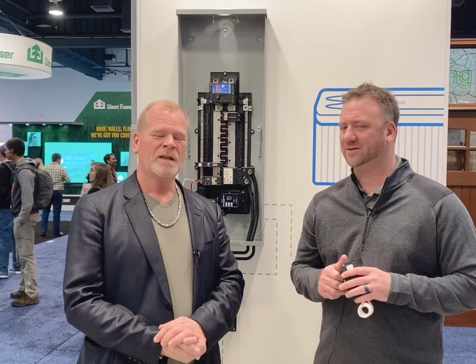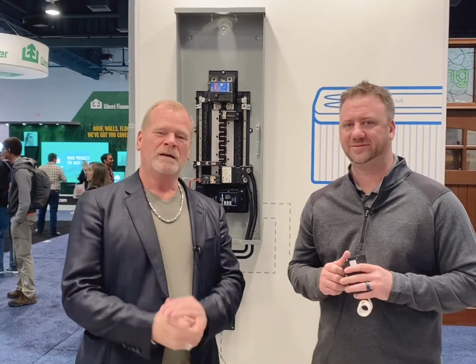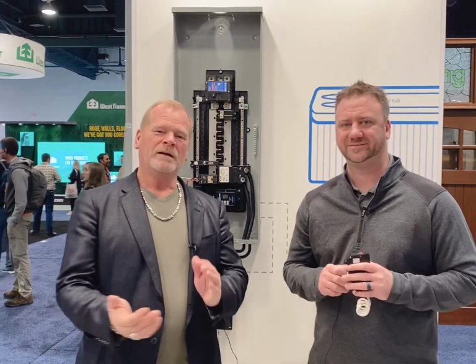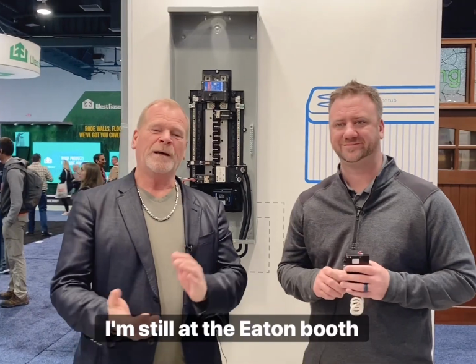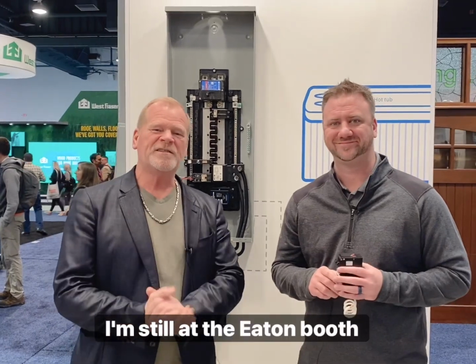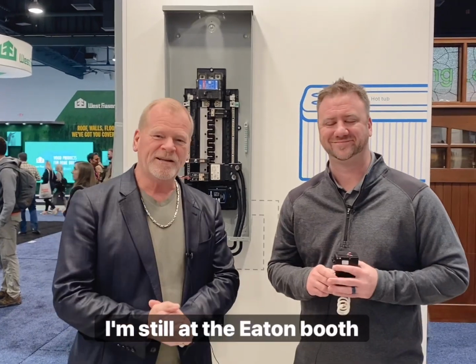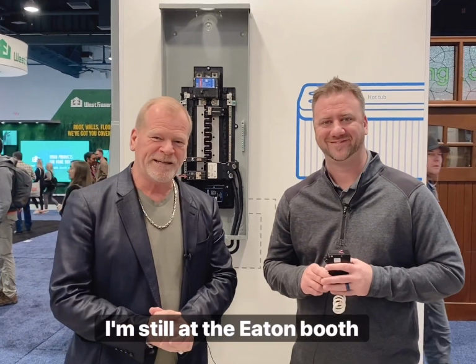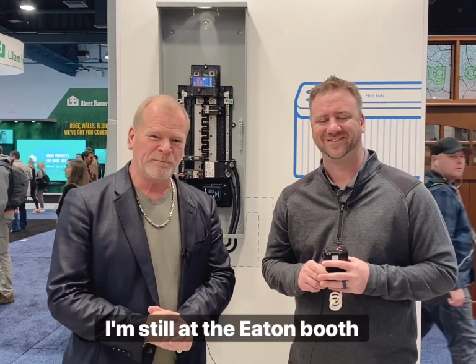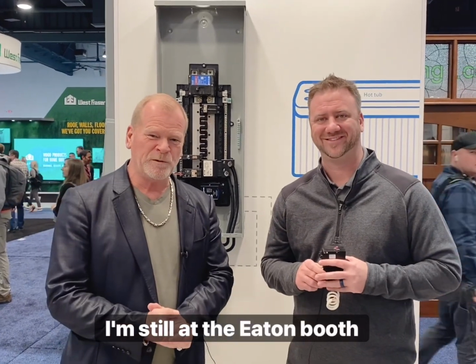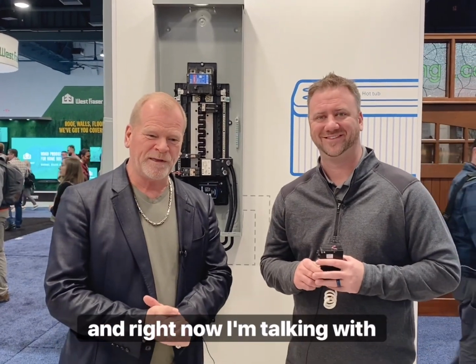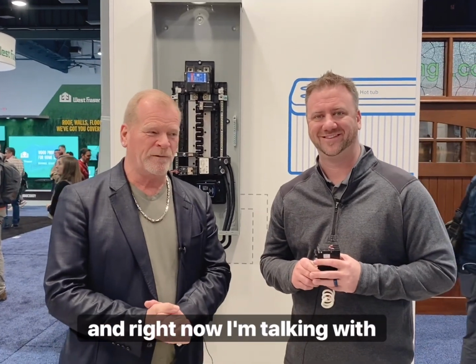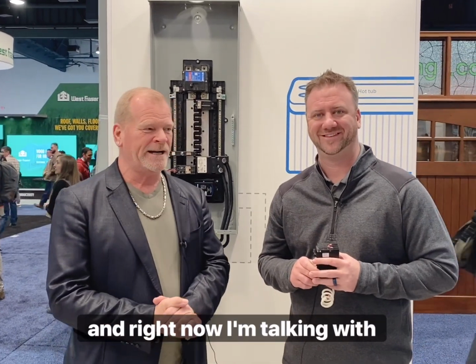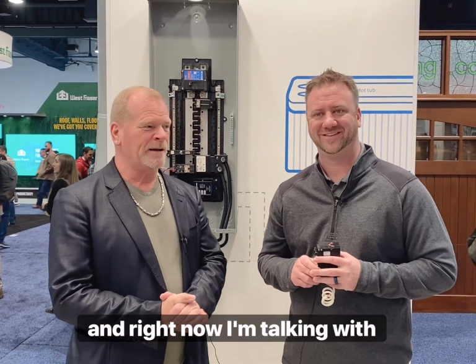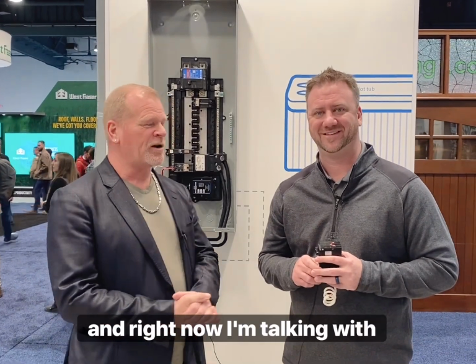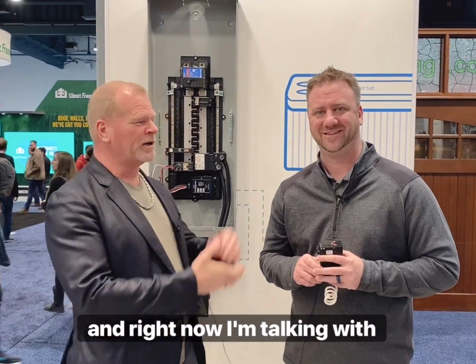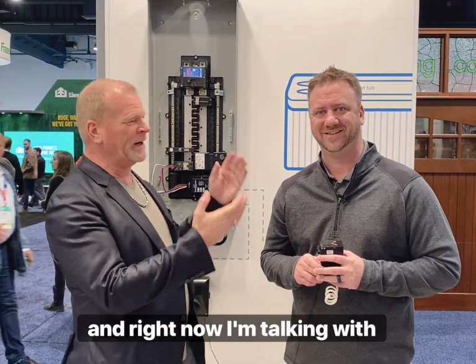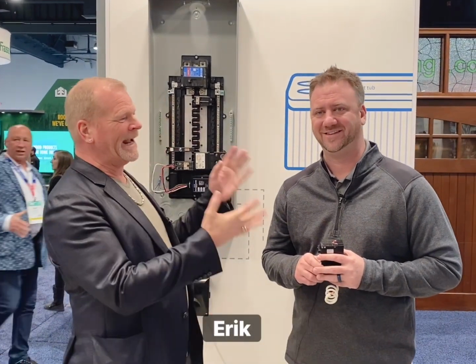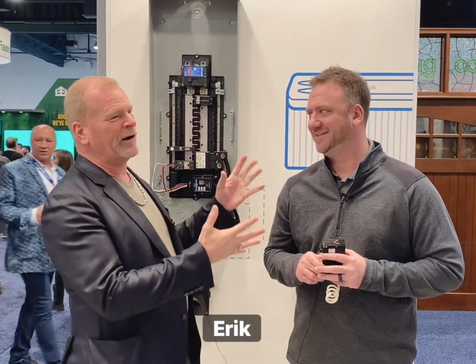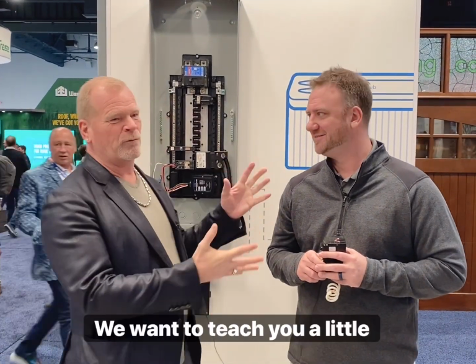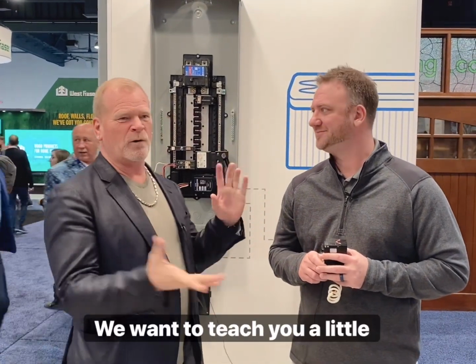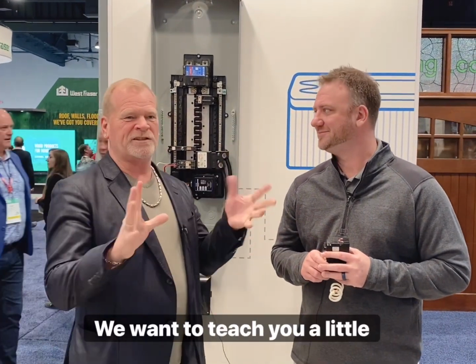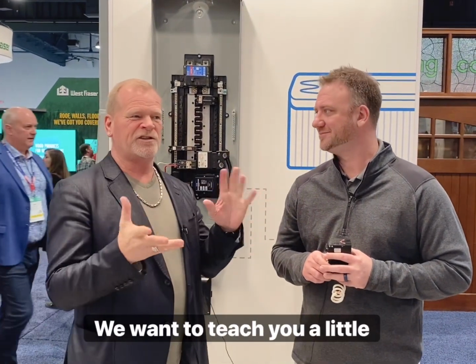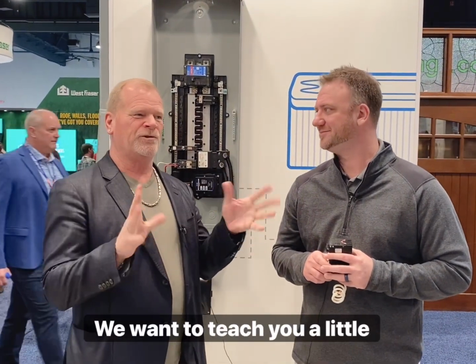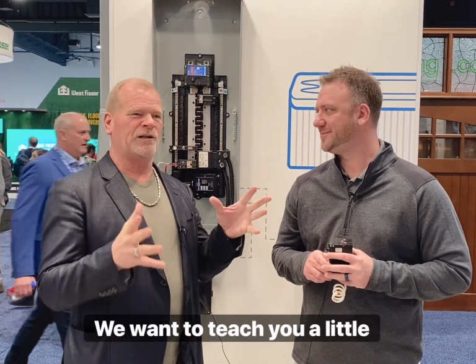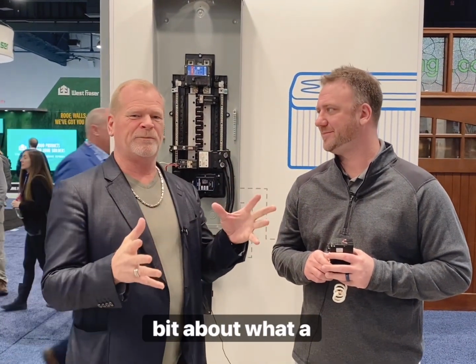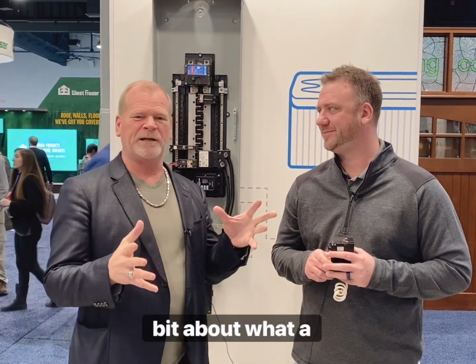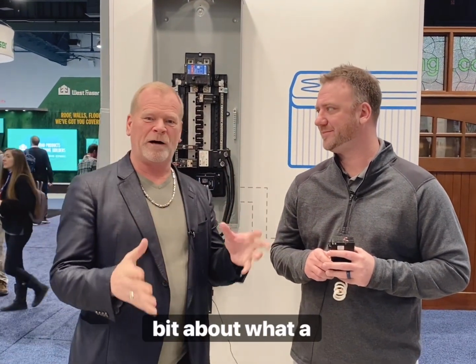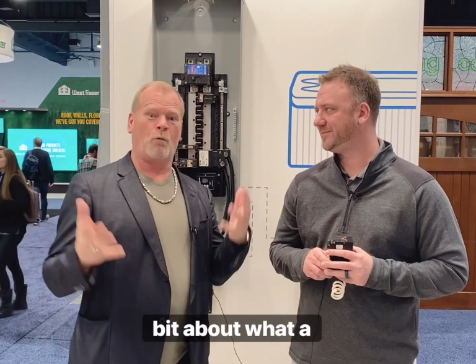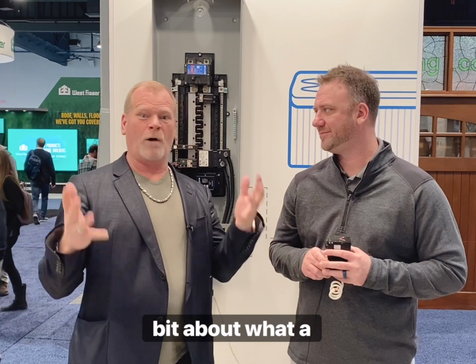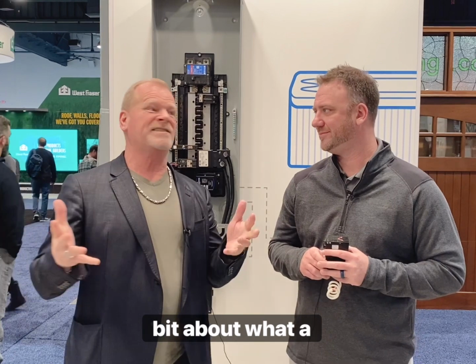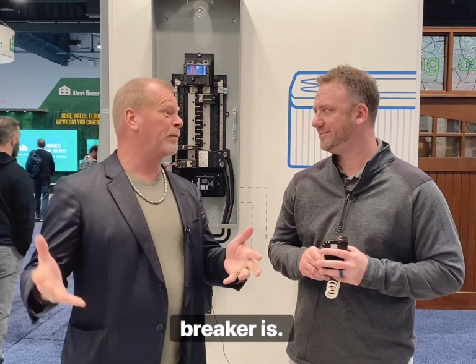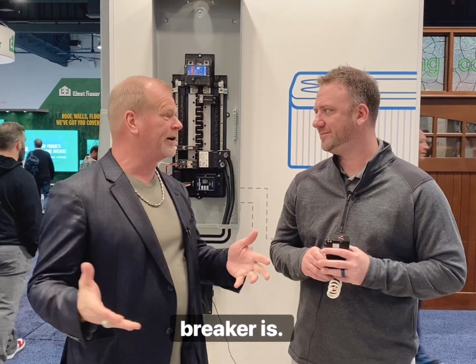I'm still at the Eaton booth and right now I'm talking with Aaron. We want to teach you a little bit about what is a breaker.